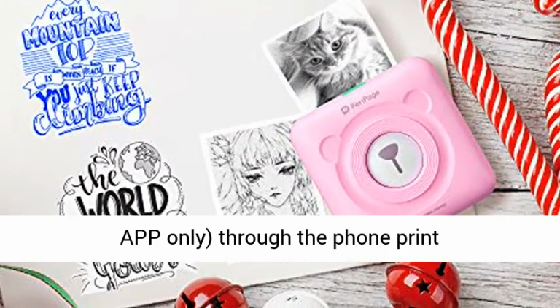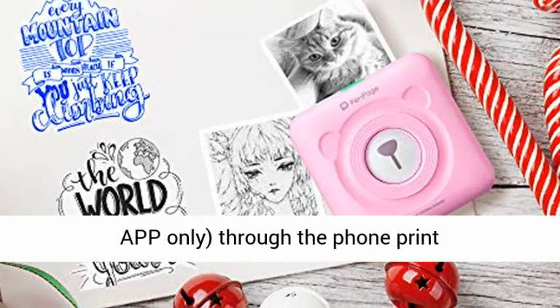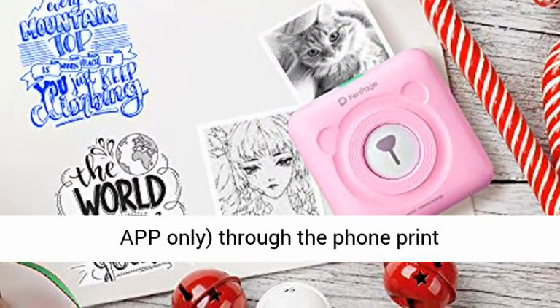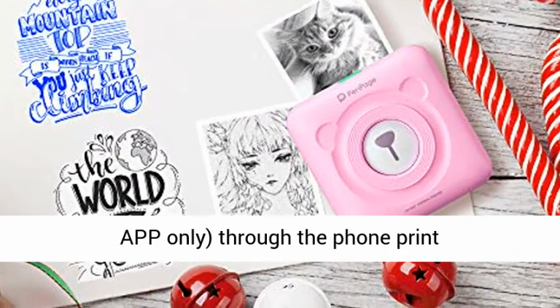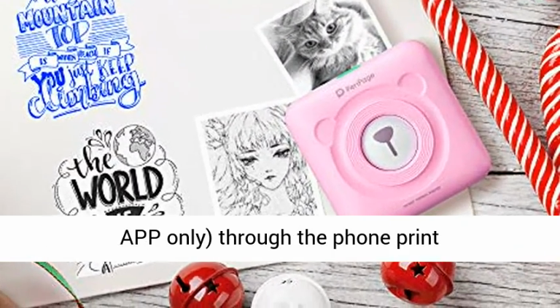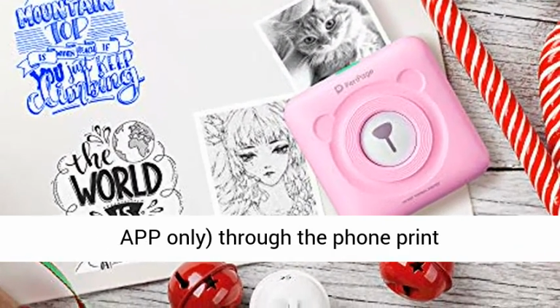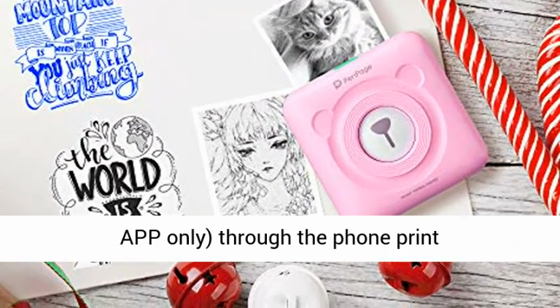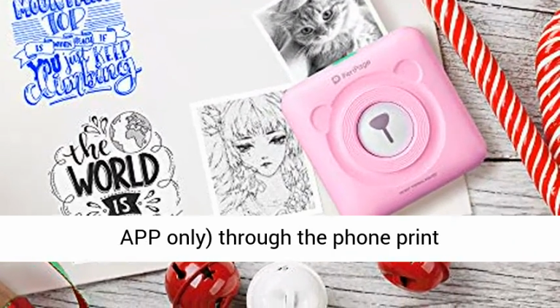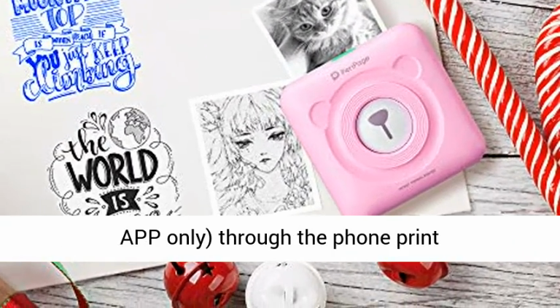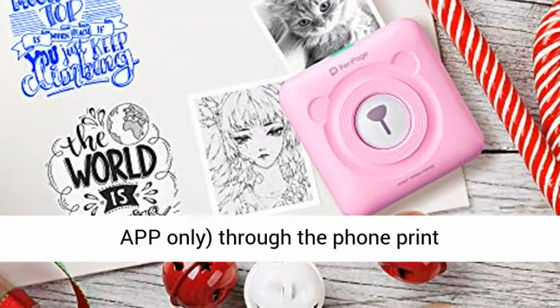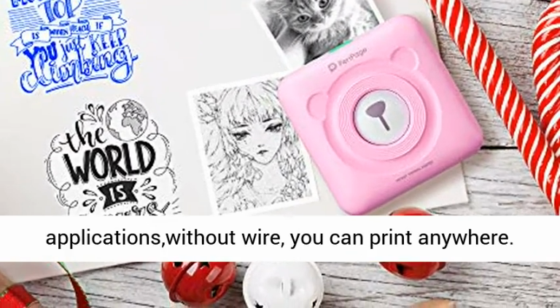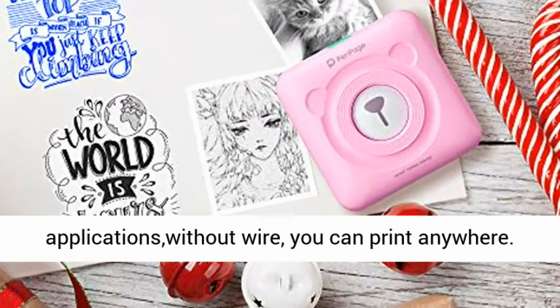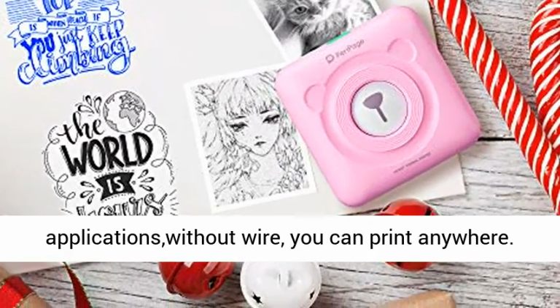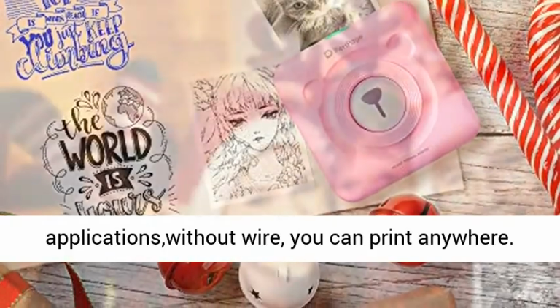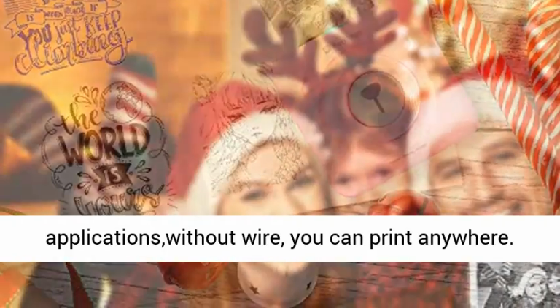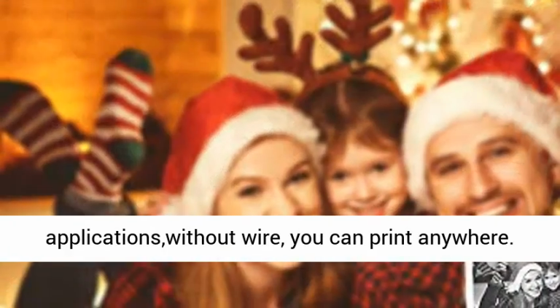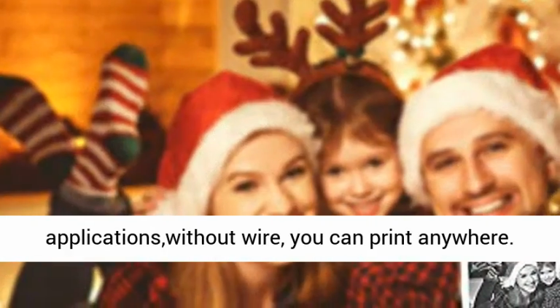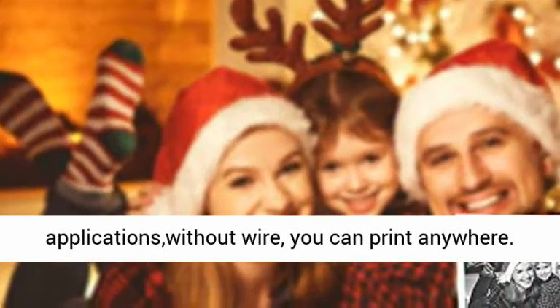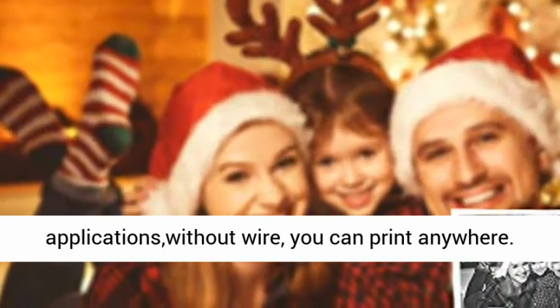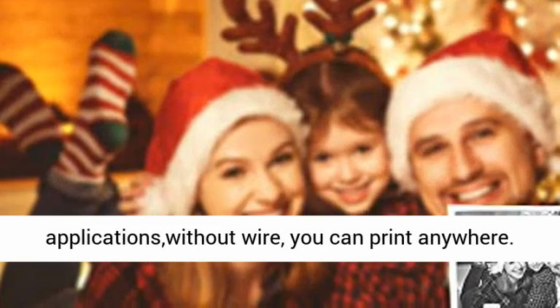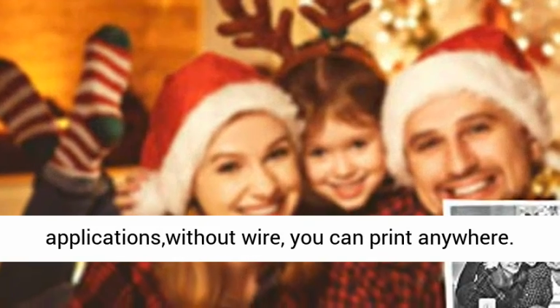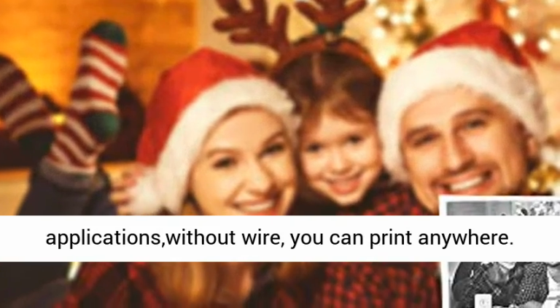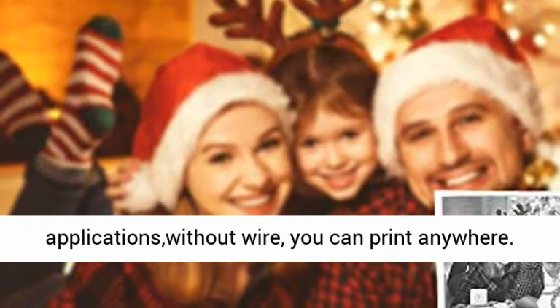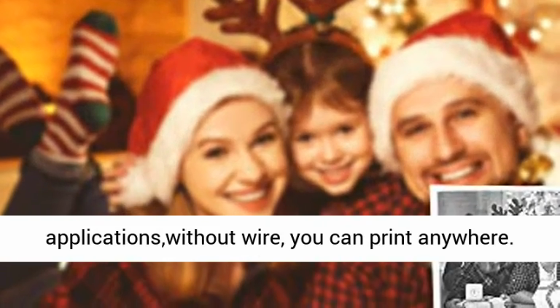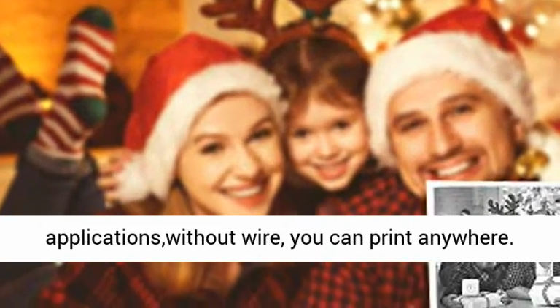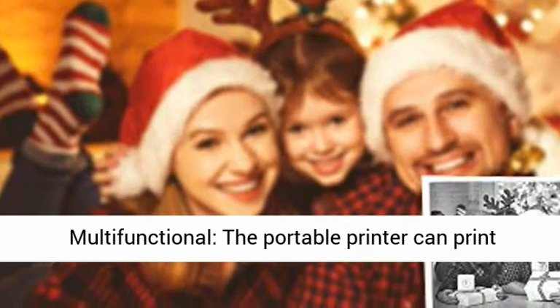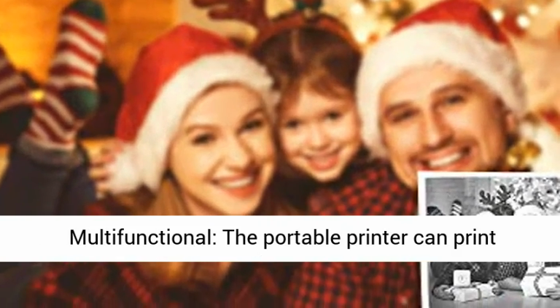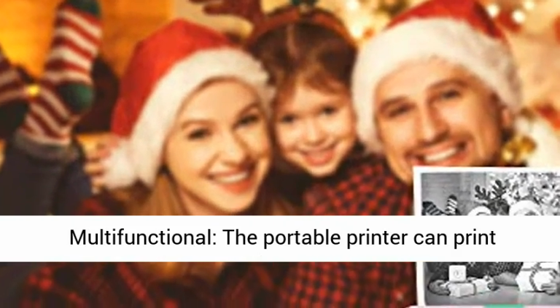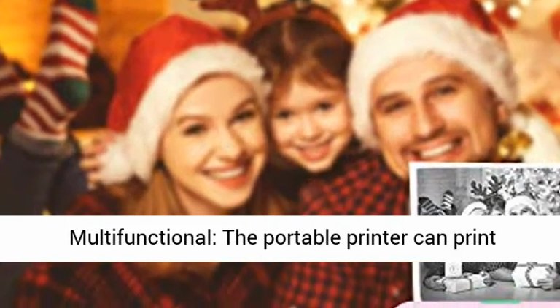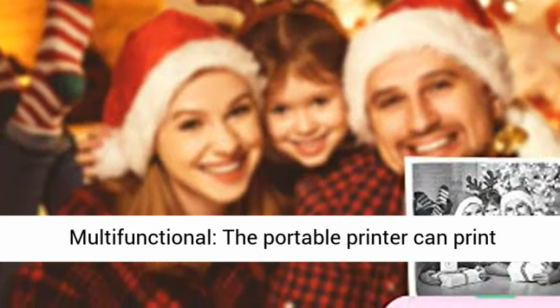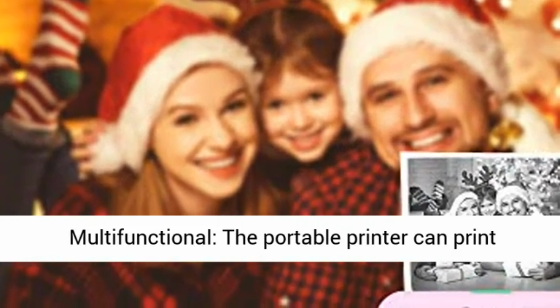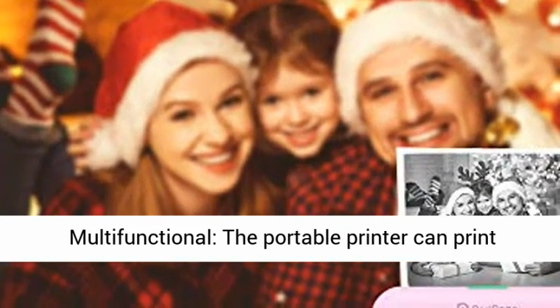This app only. Through the phone, print applications without wire — you can print anywhere.